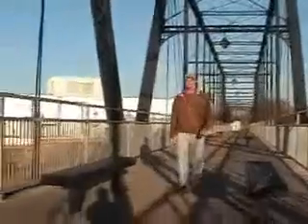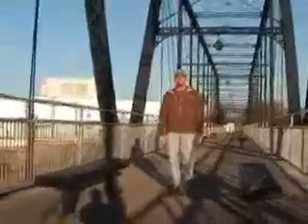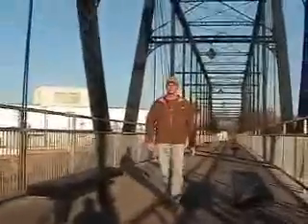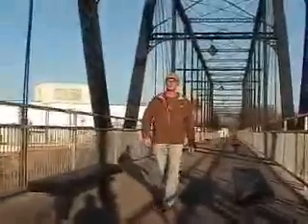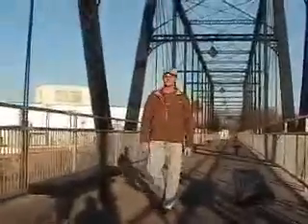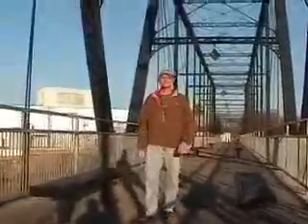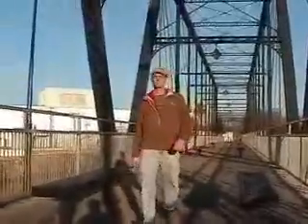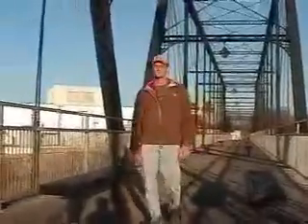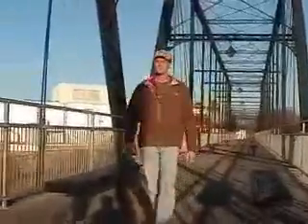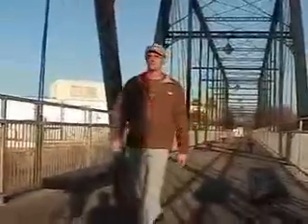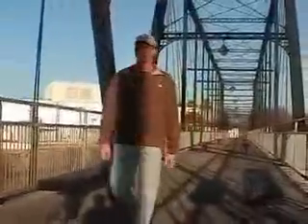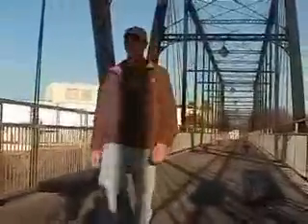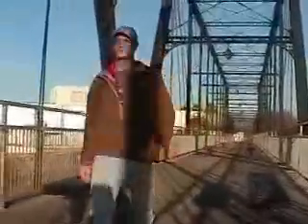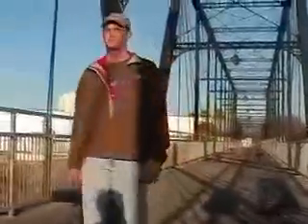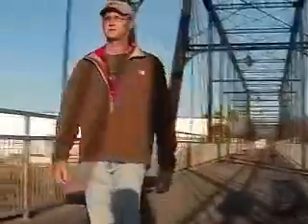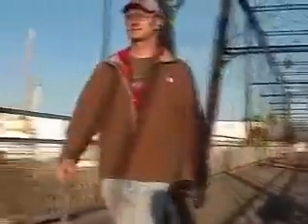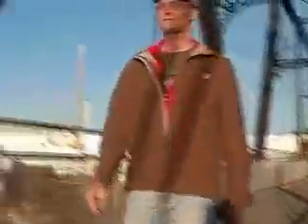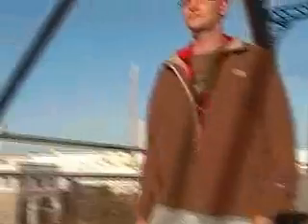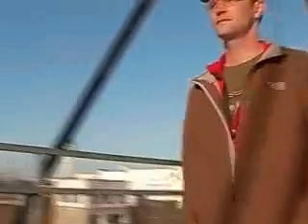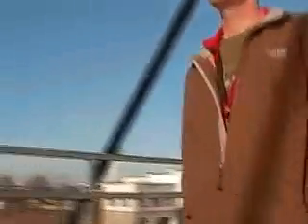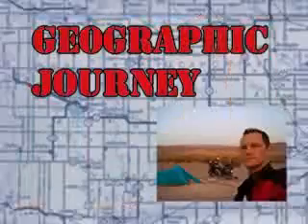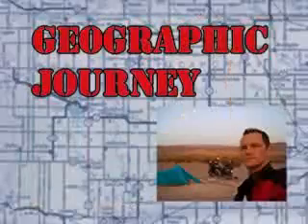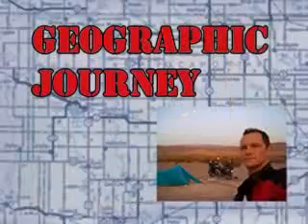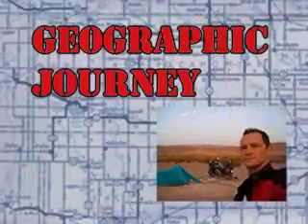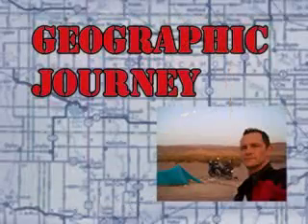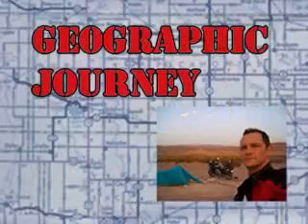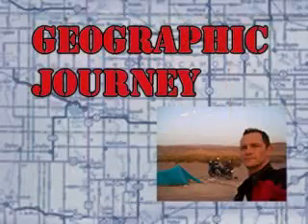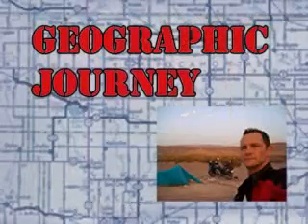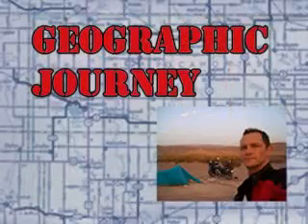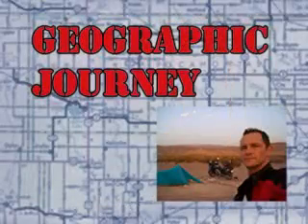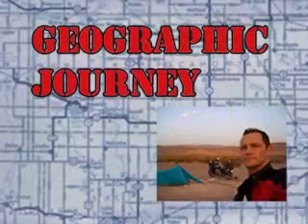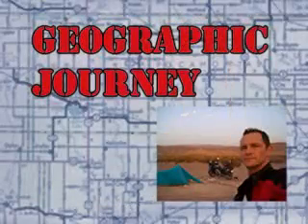I'm Scott Walker. I'm a geographer, a professor, and a traveler, and I'm taking you on a geographic journey.